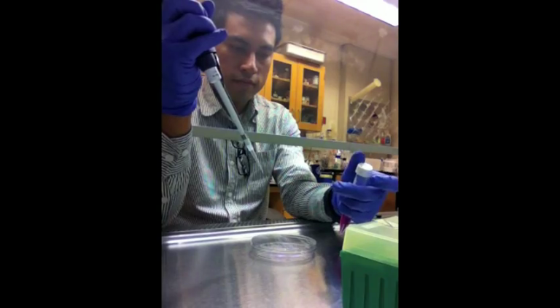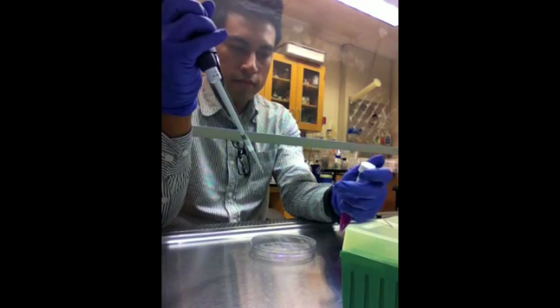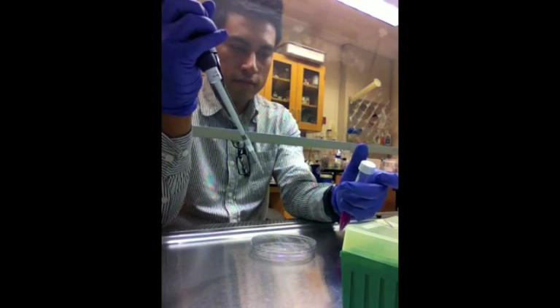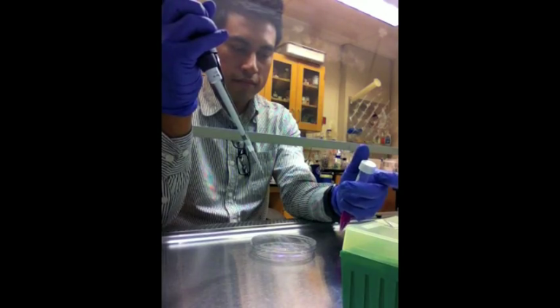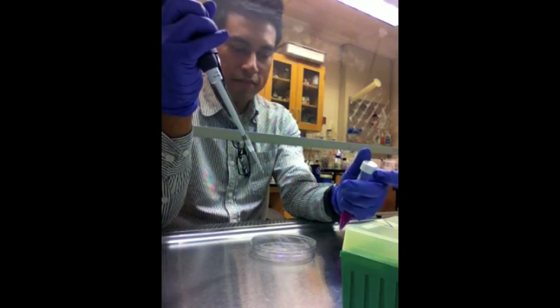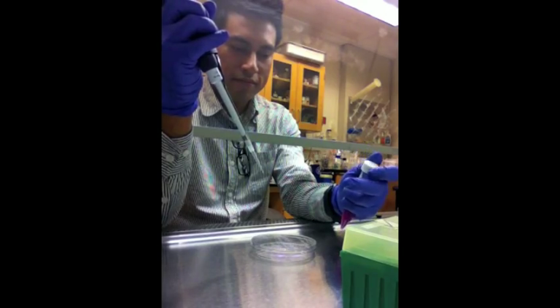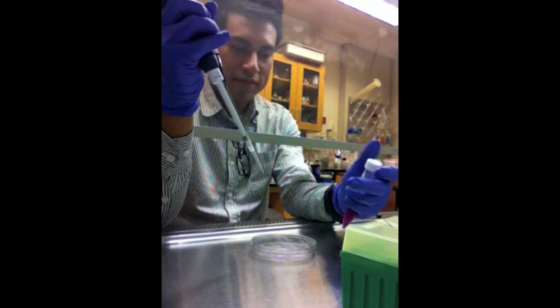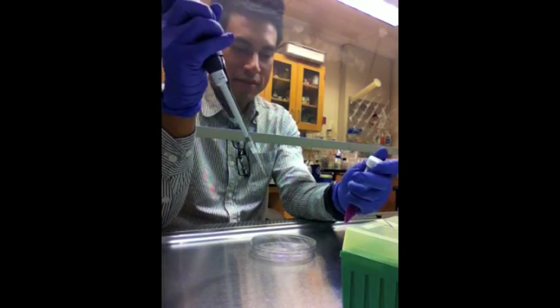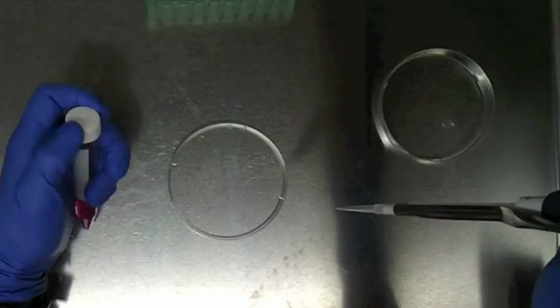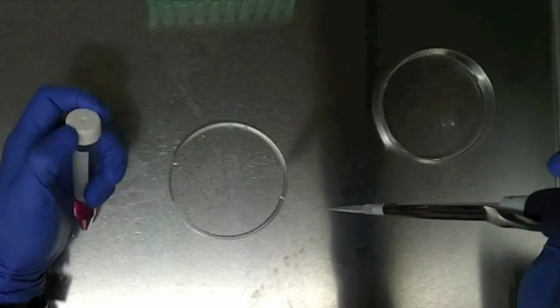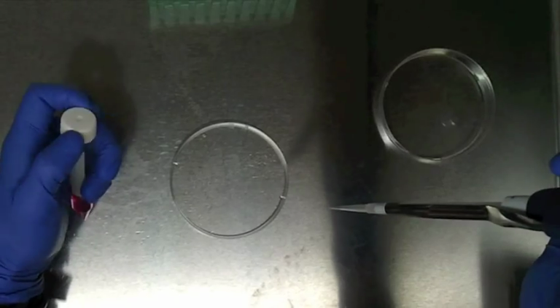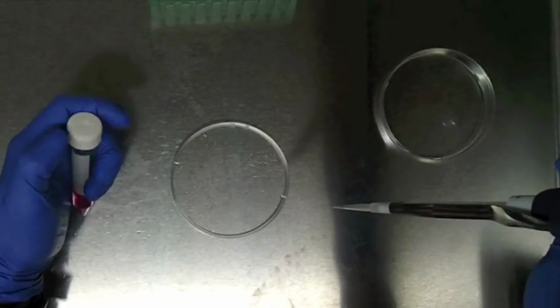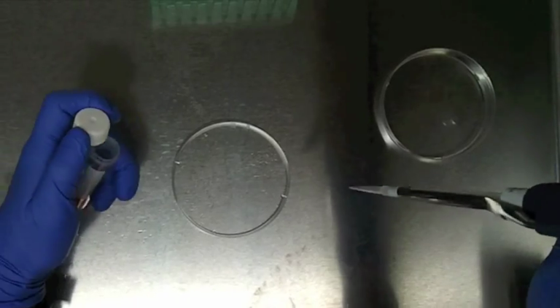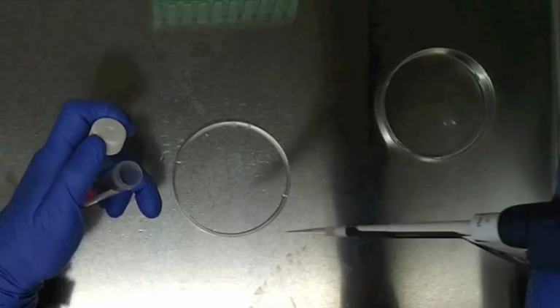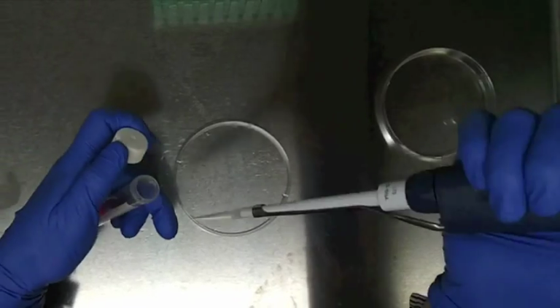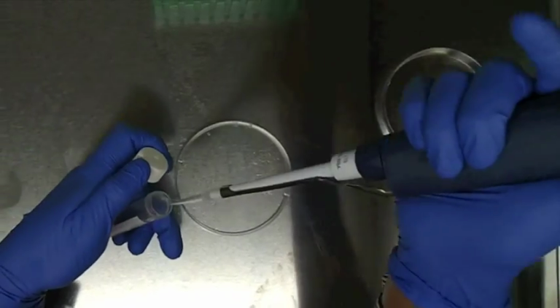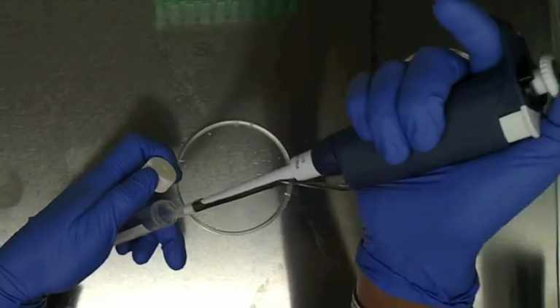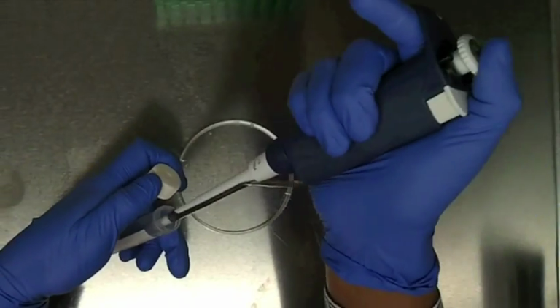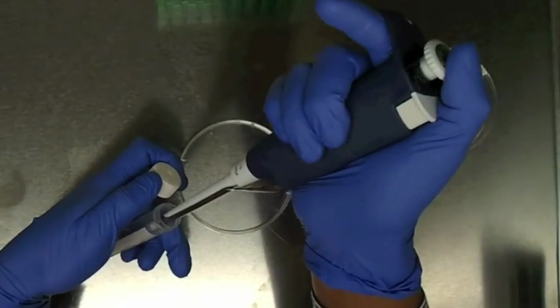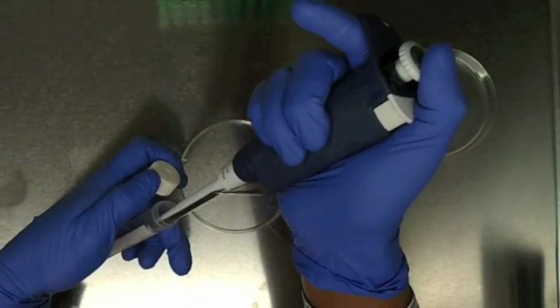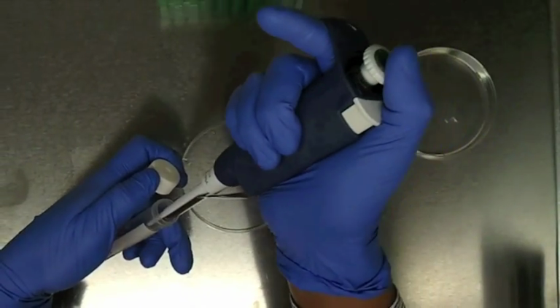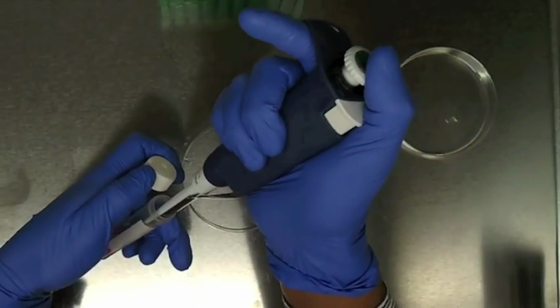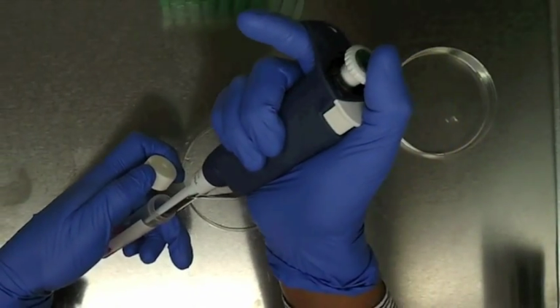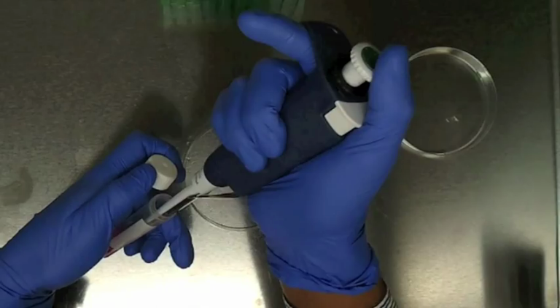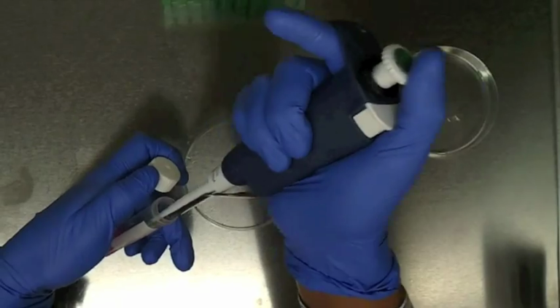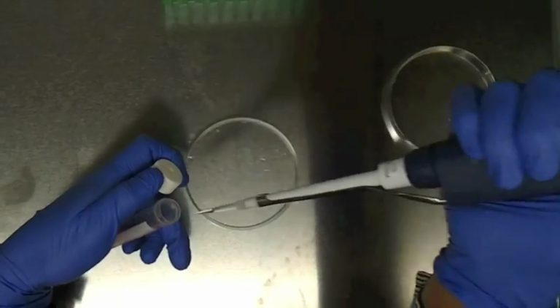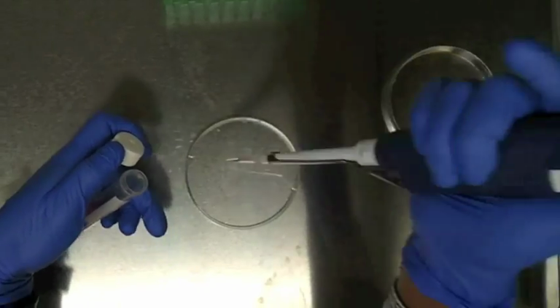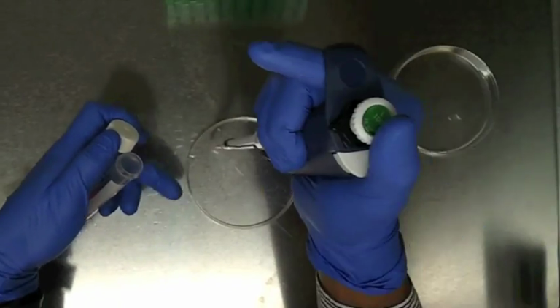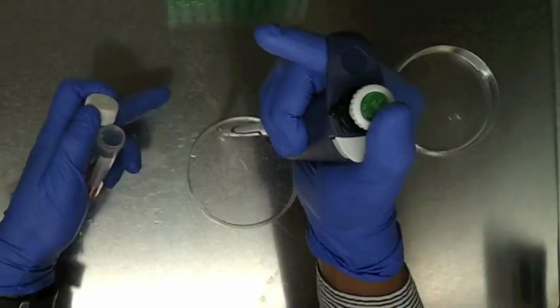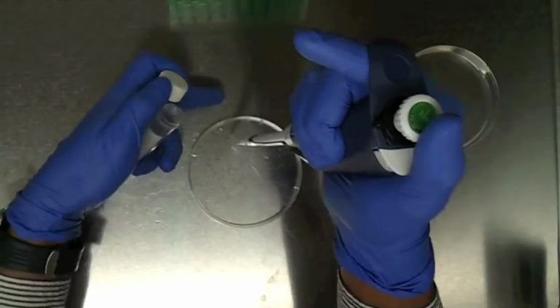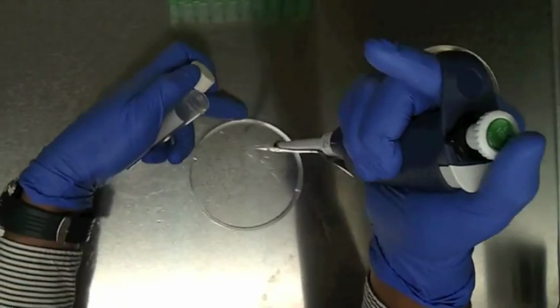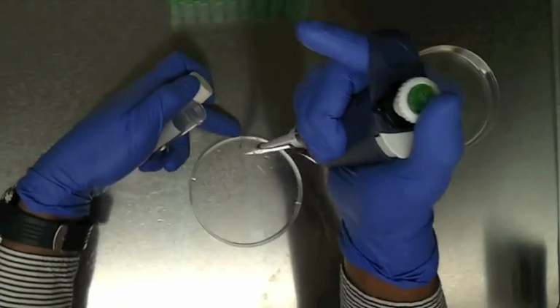Next, we plate 27 microliters of the culture onto a petri dish.